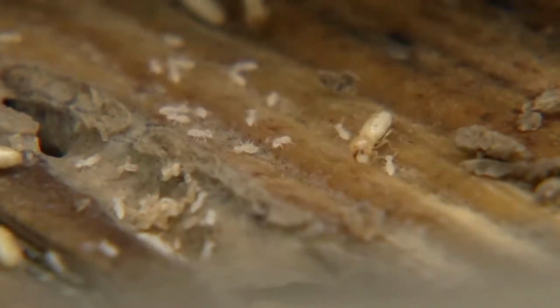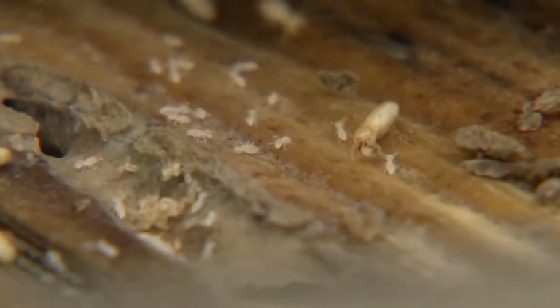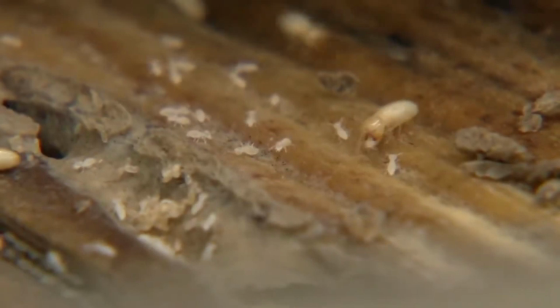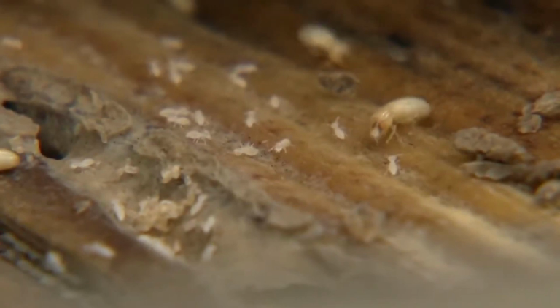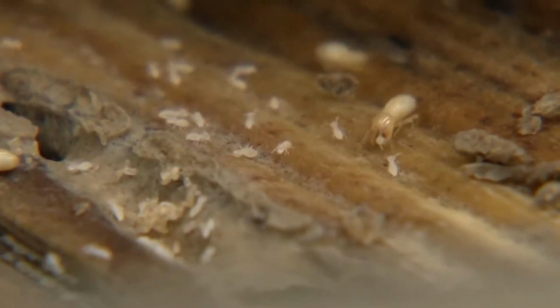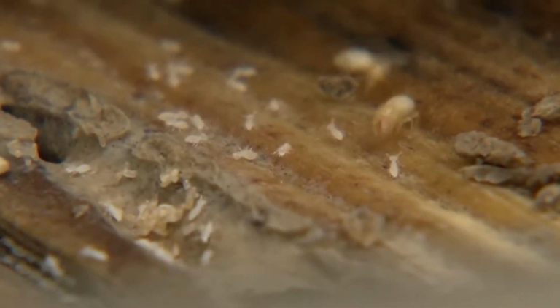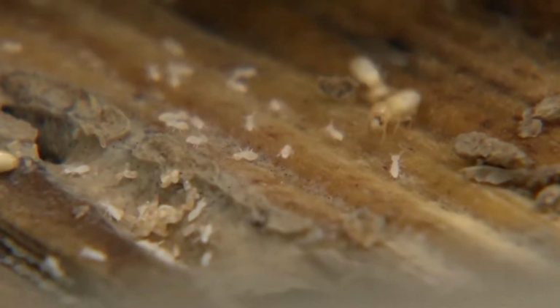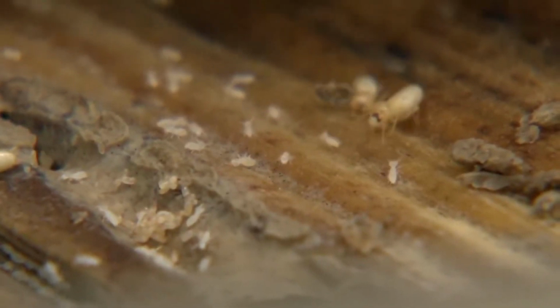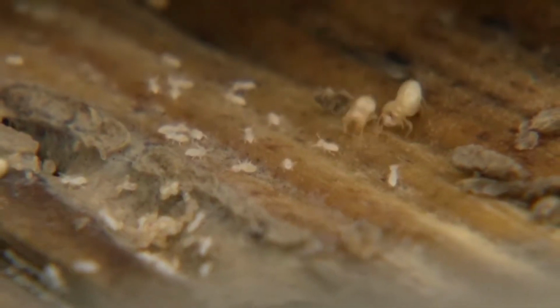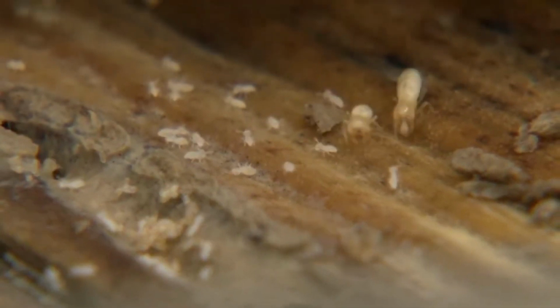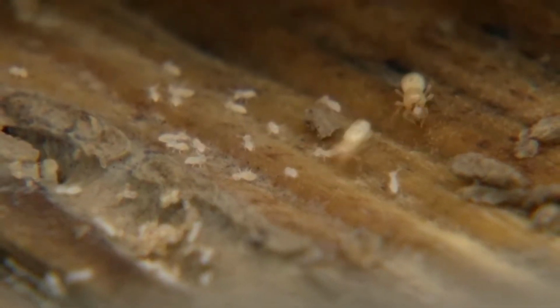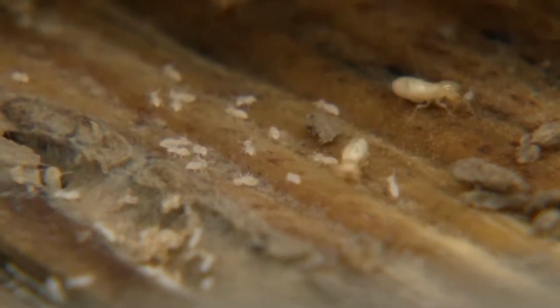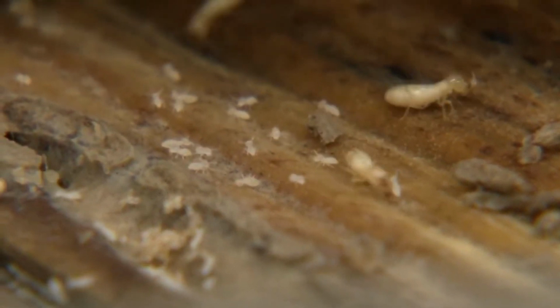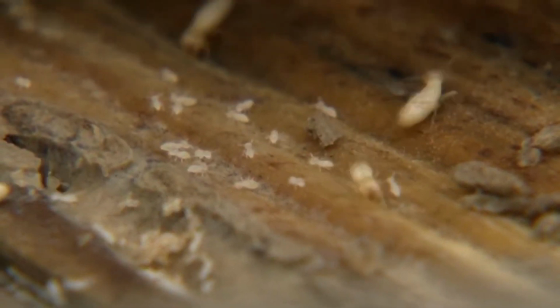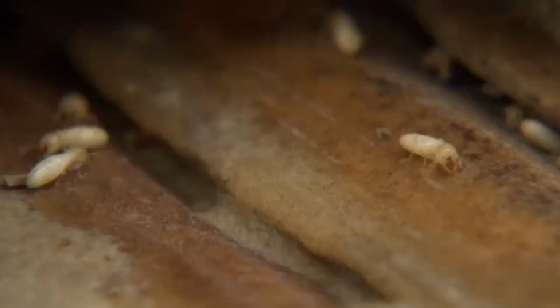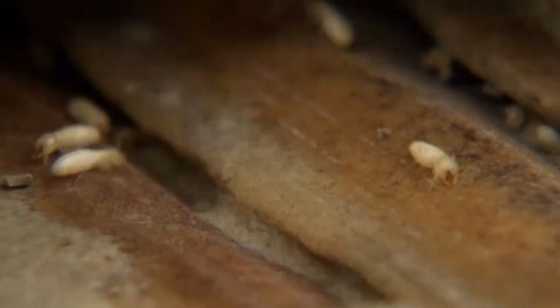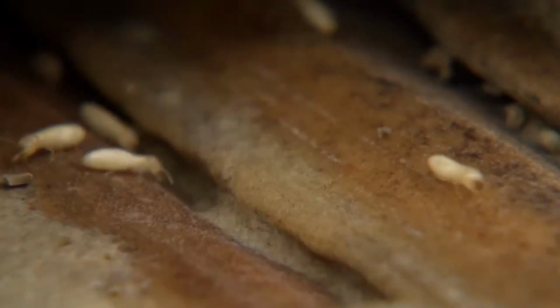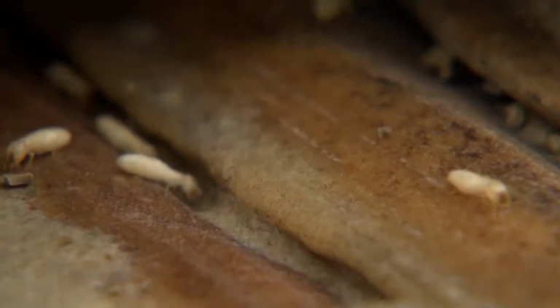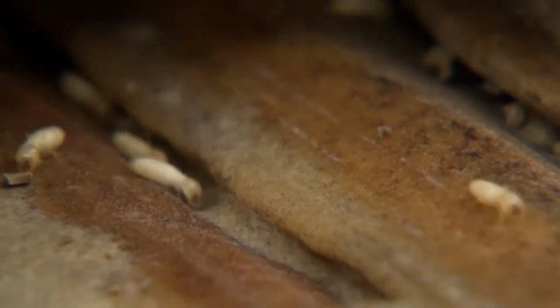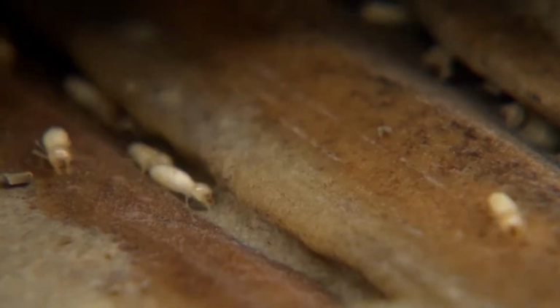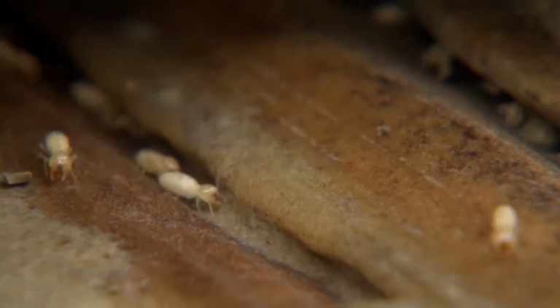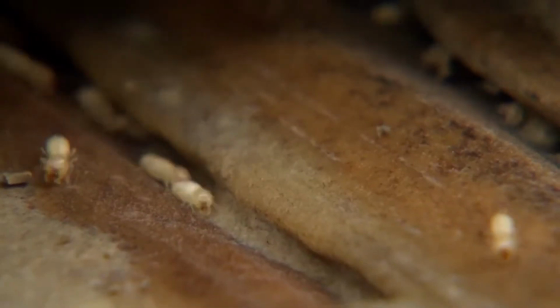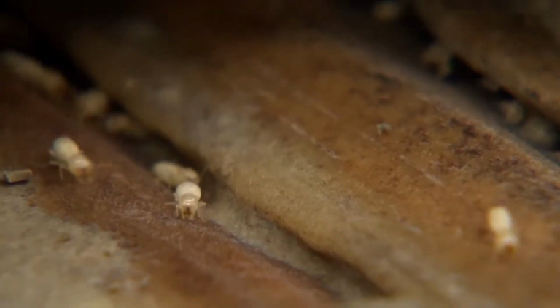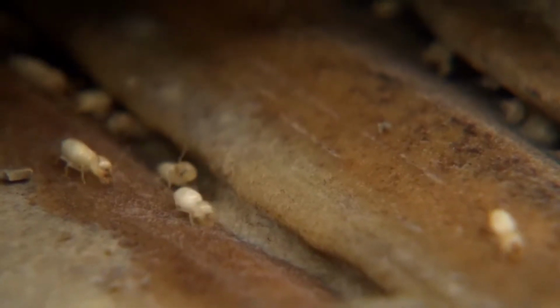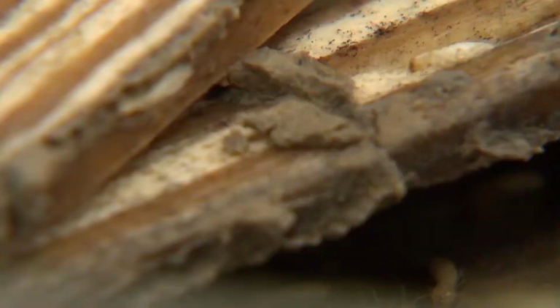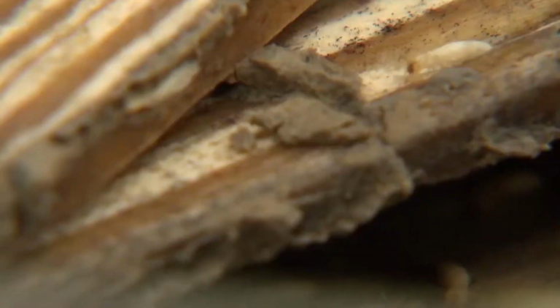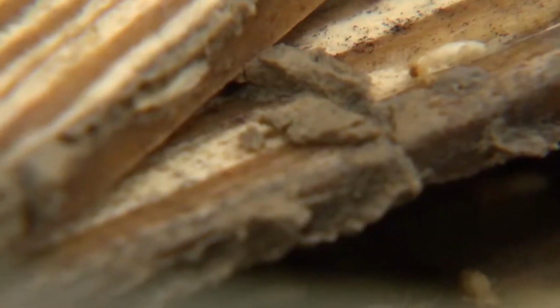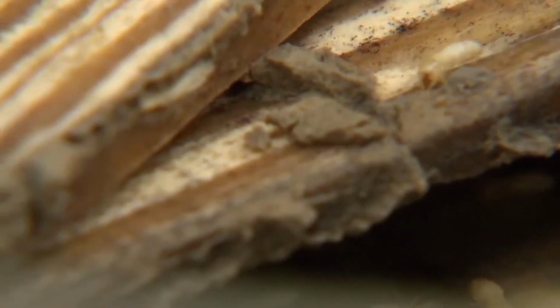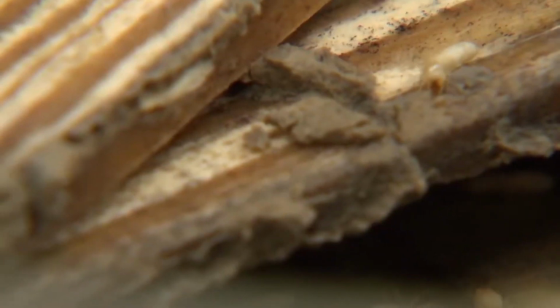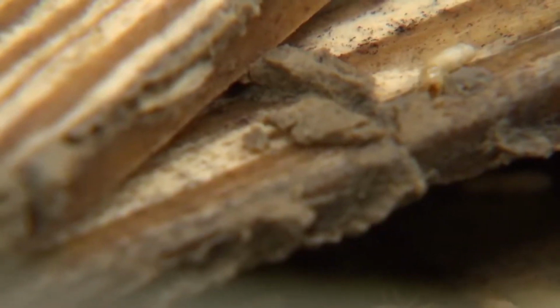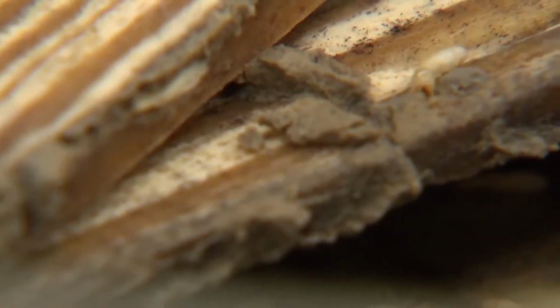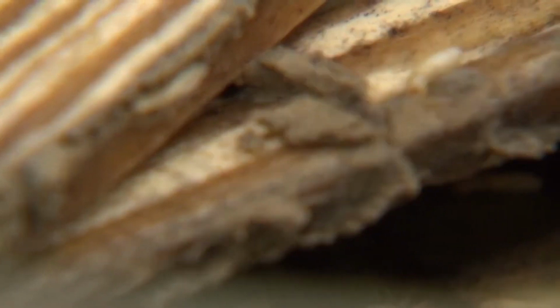Today on Animal Fact Files, we're discussing drywood termites. These invertebrates get their name from where they typically reside: drywood.